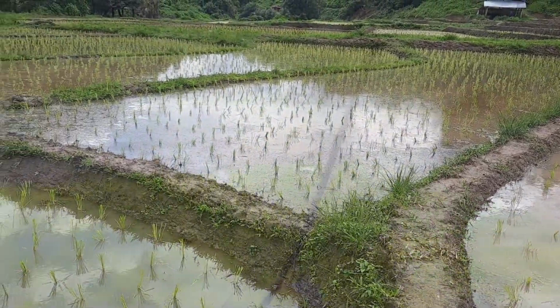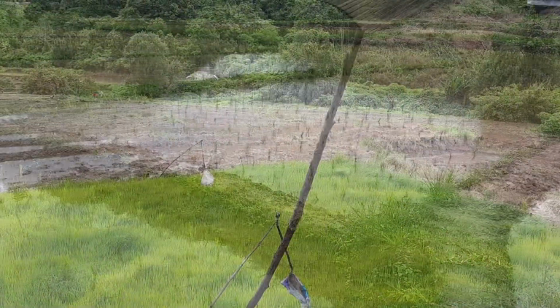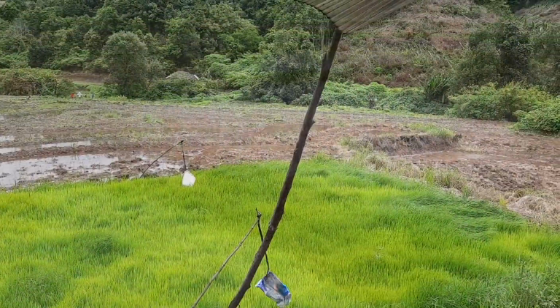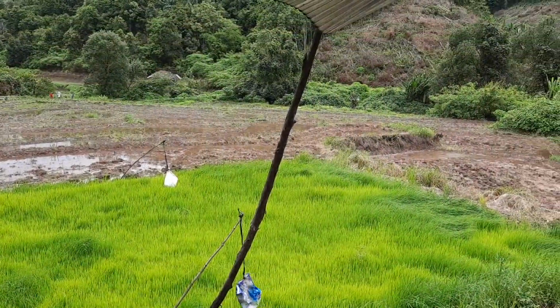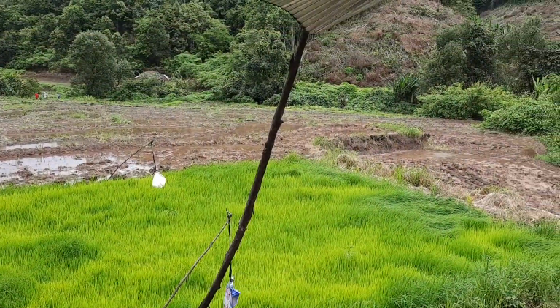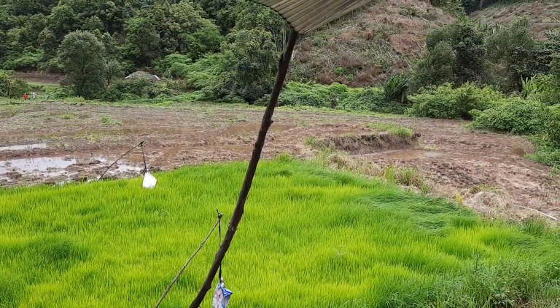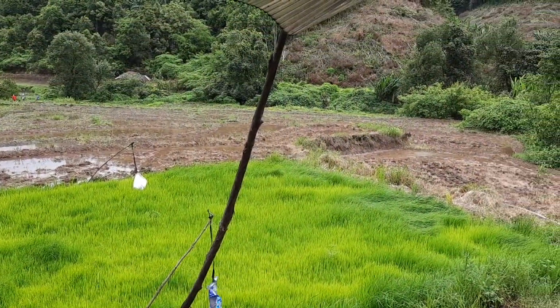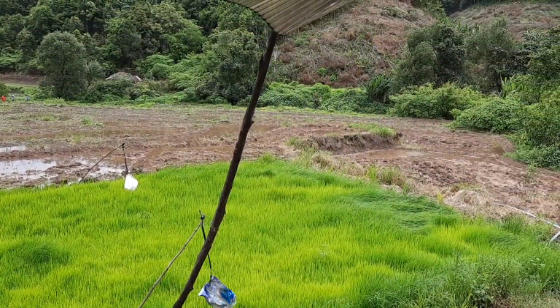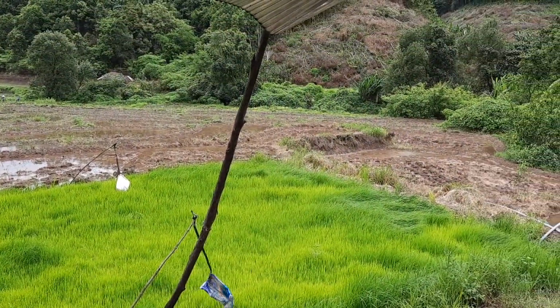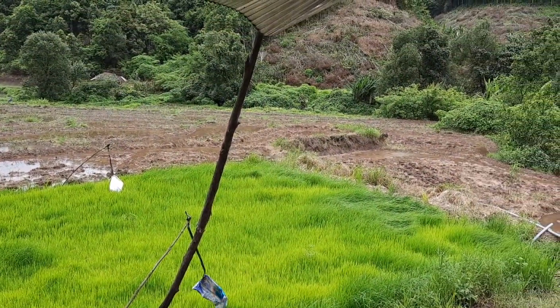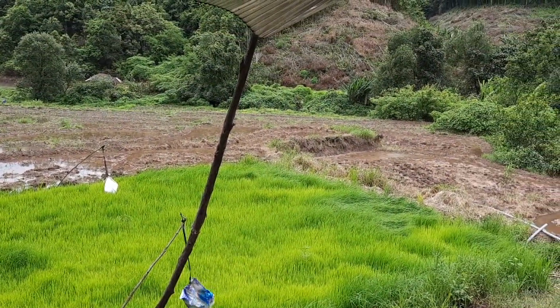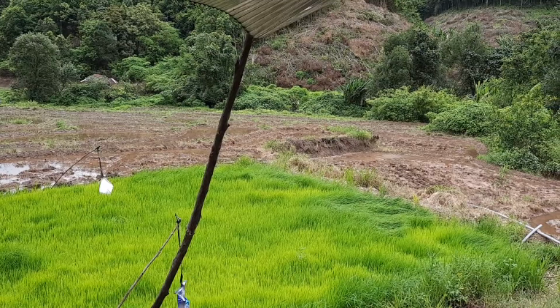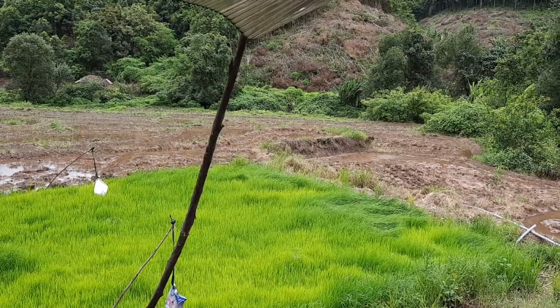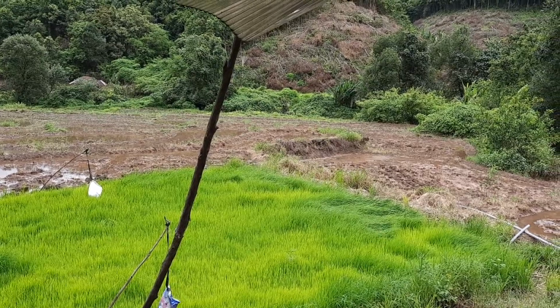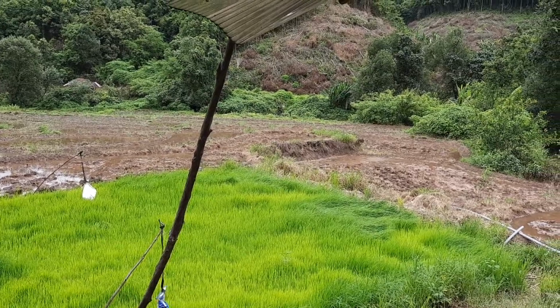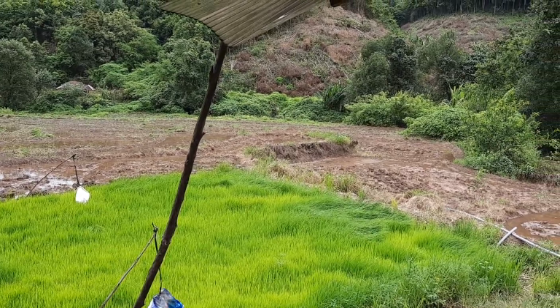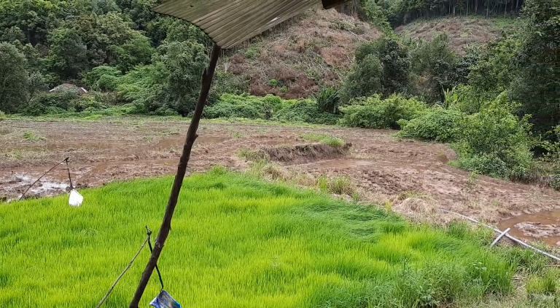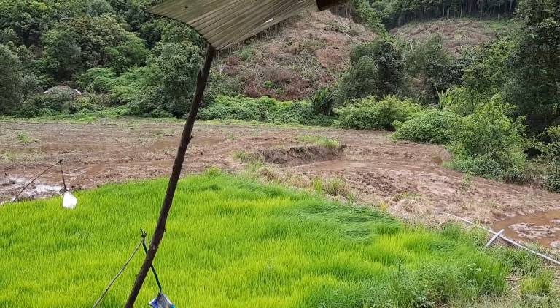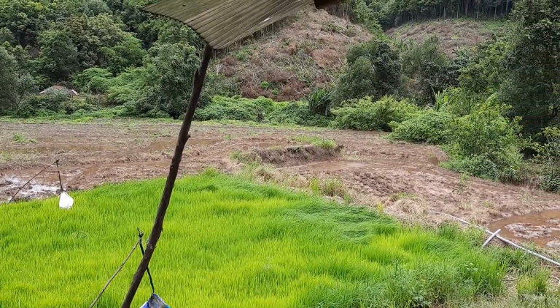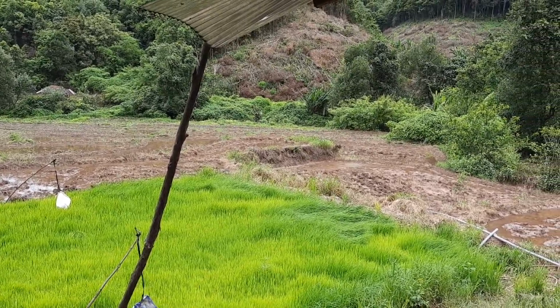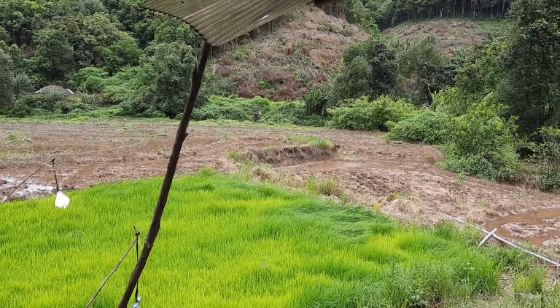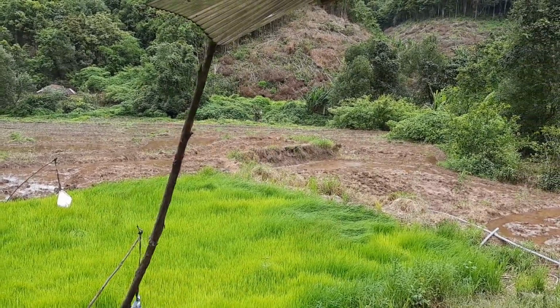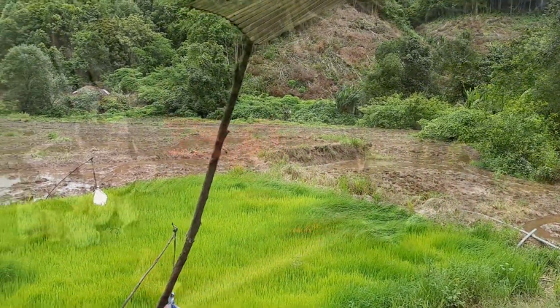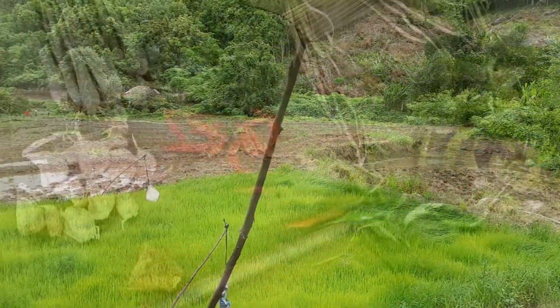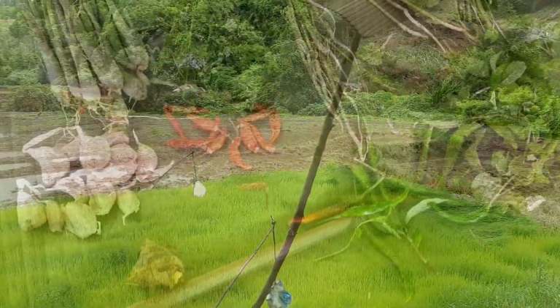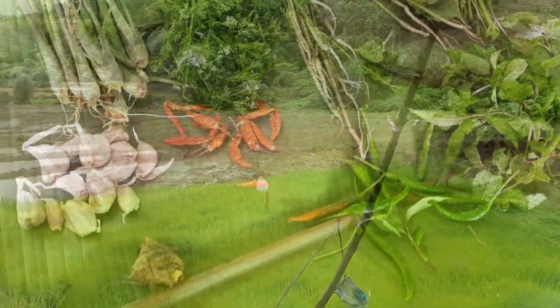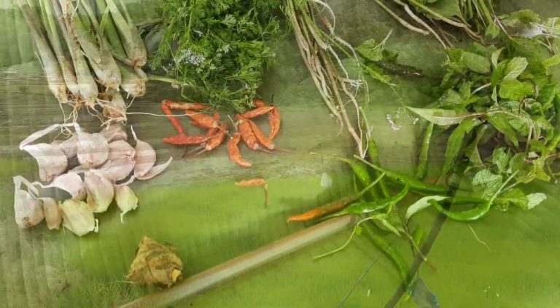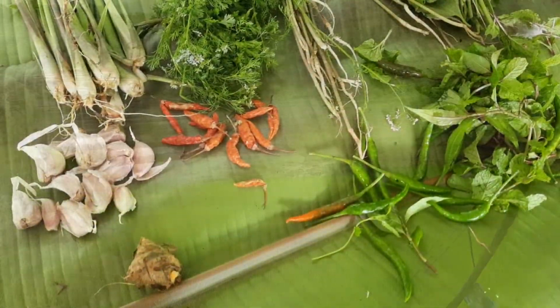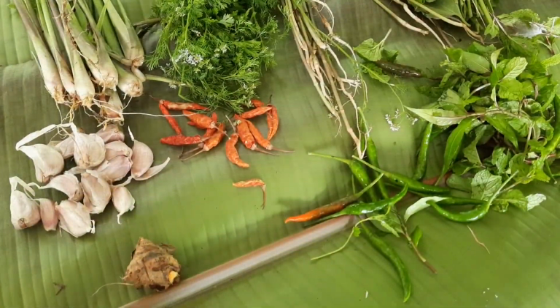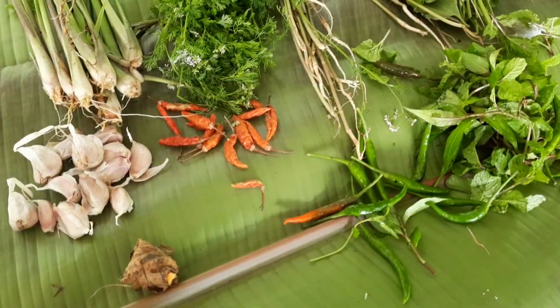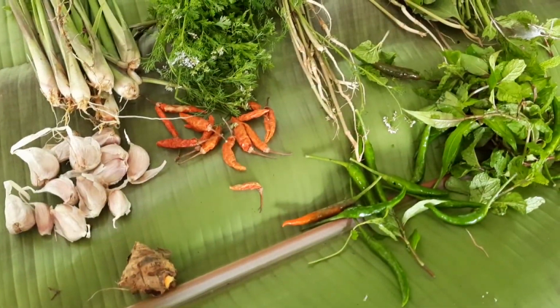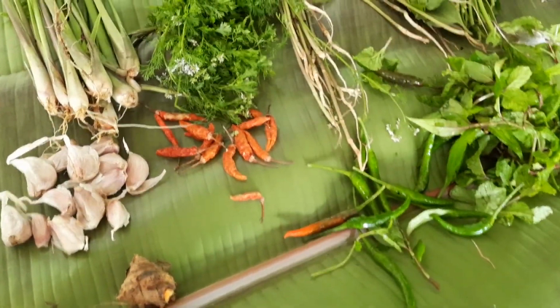Here I am going to prepare a local style chicken soup. Here are the ingredients we will be using.